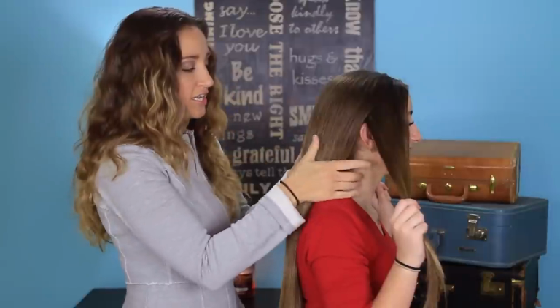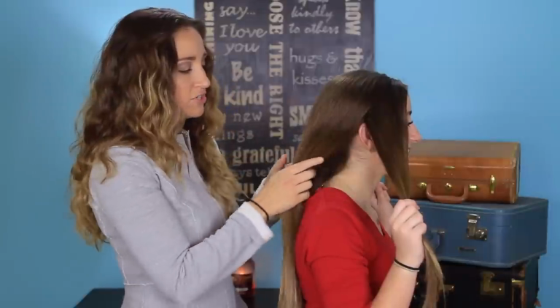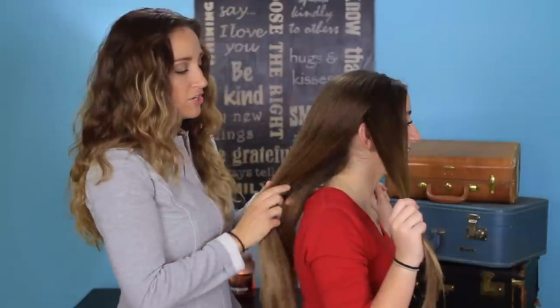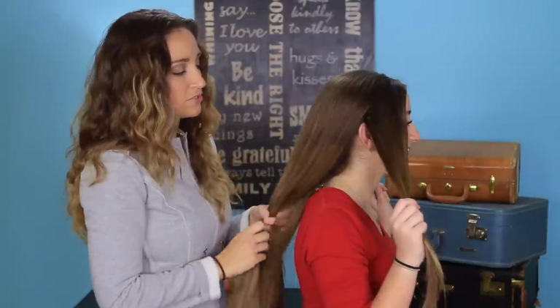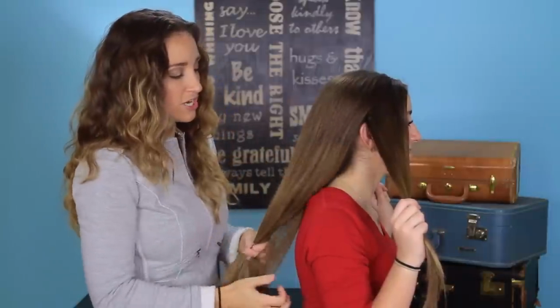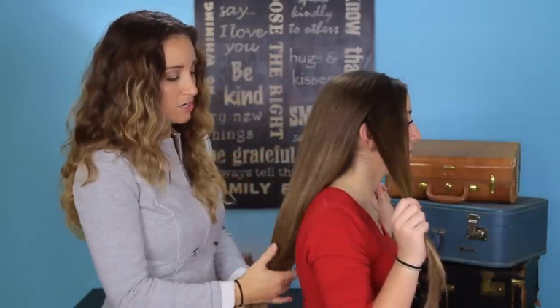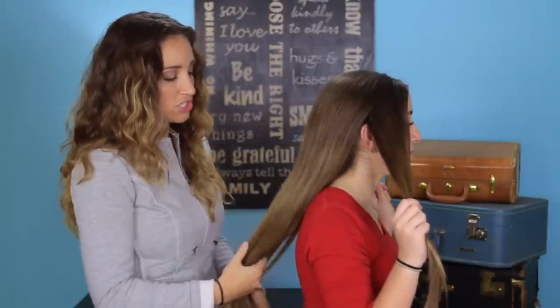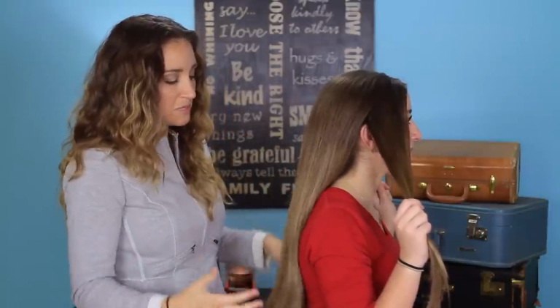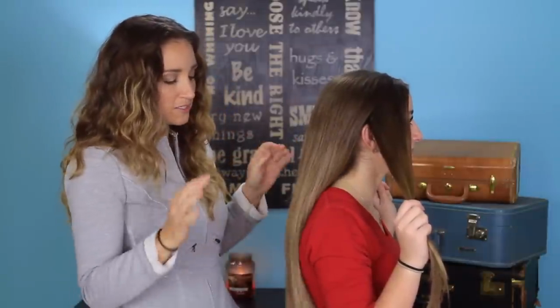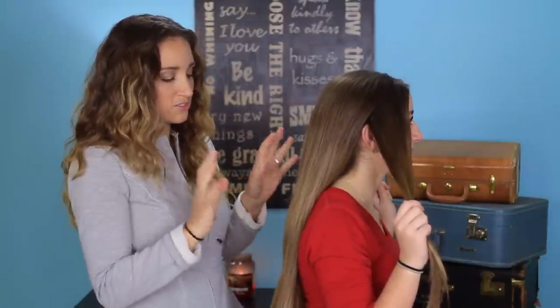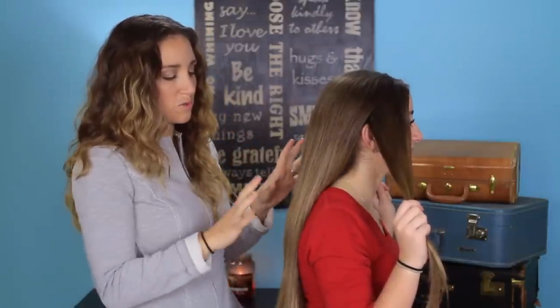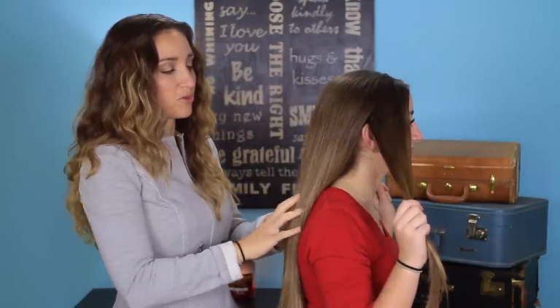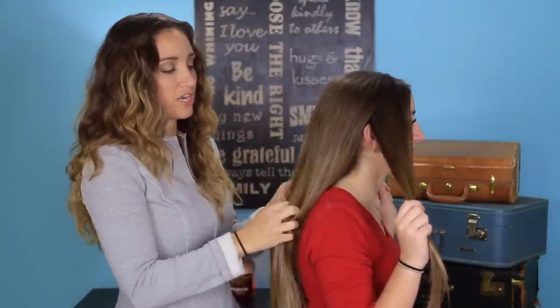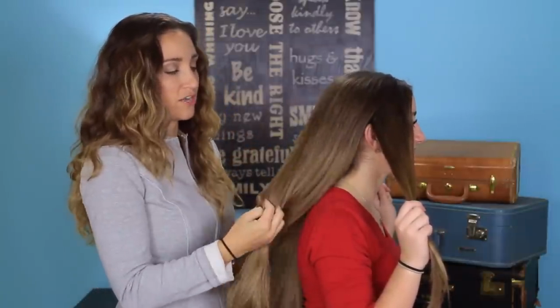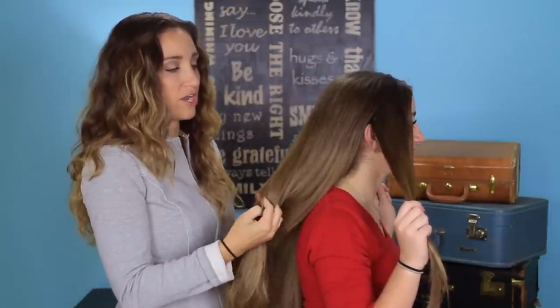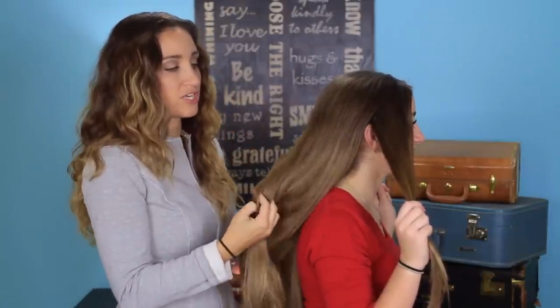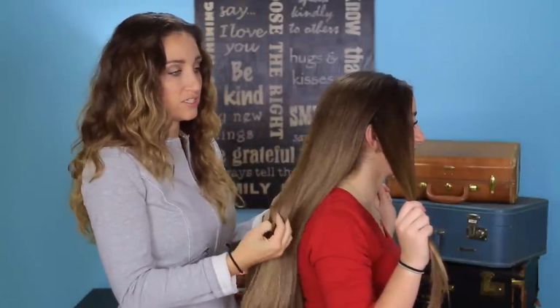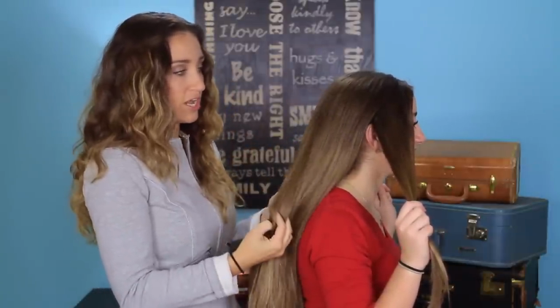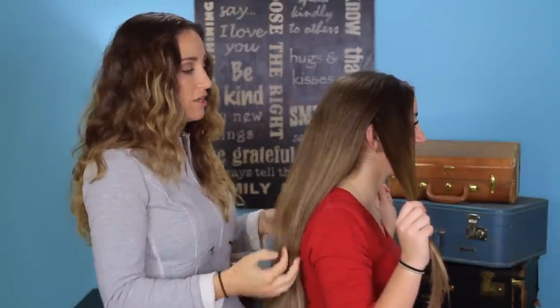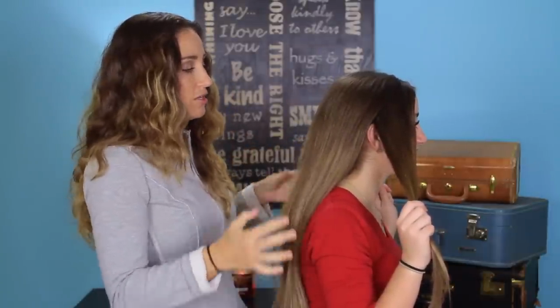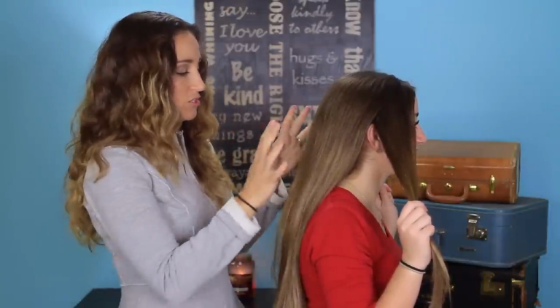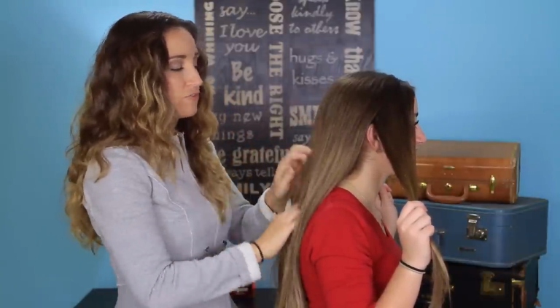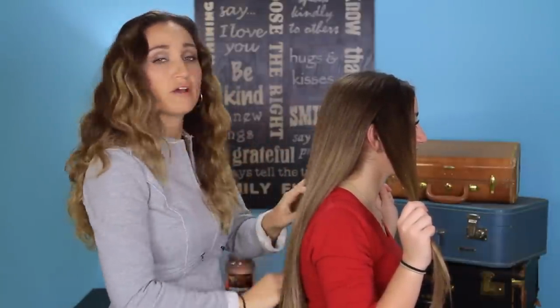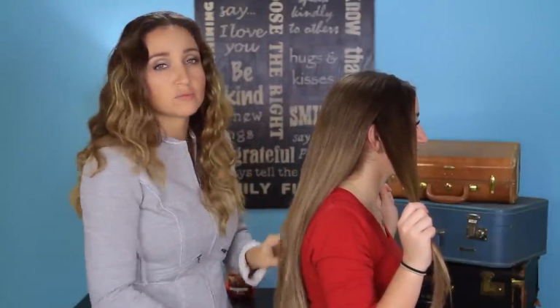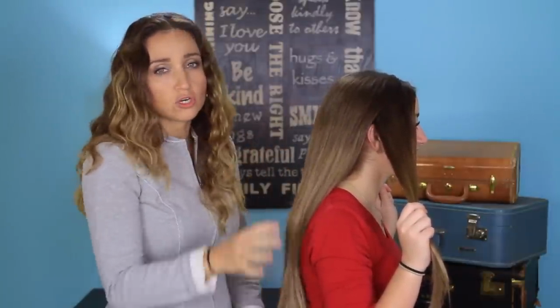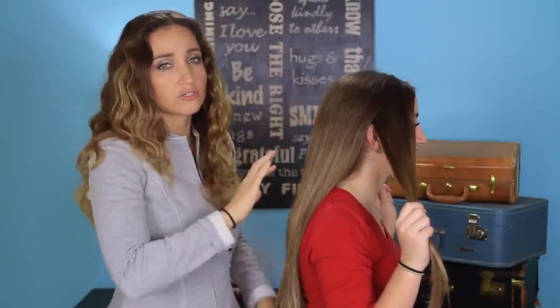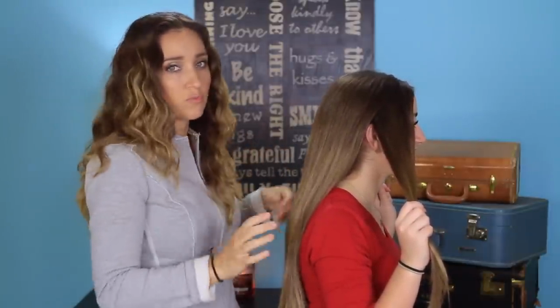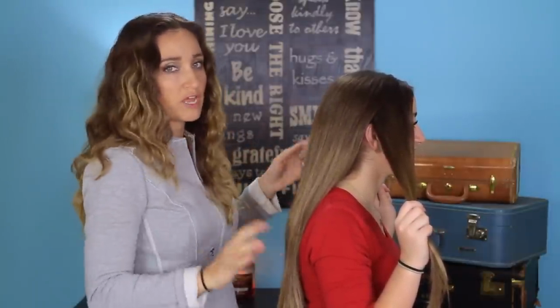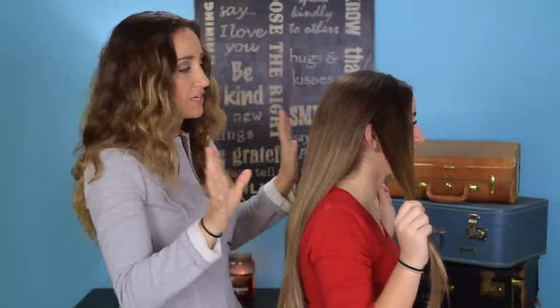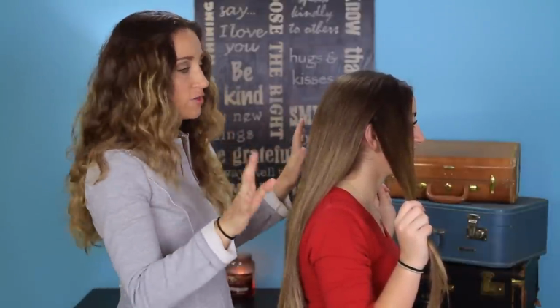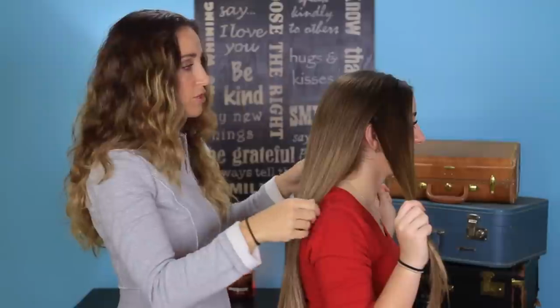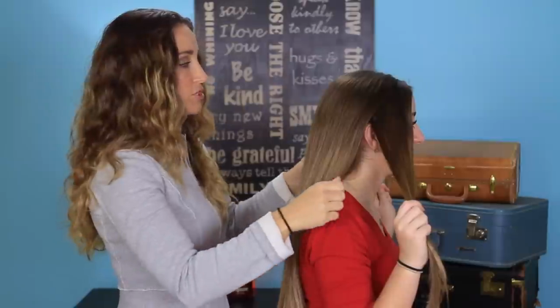Today we're starting with straight hair, just because this is what Brooklyn had in her hair yesterday. So if you have some curl or some wave, that's going to work too.